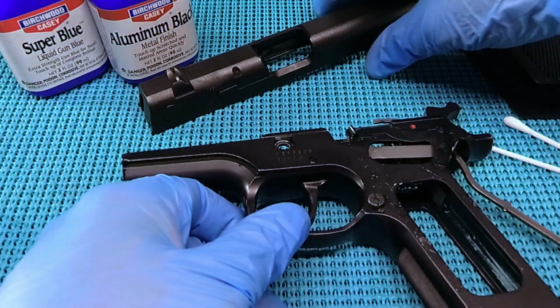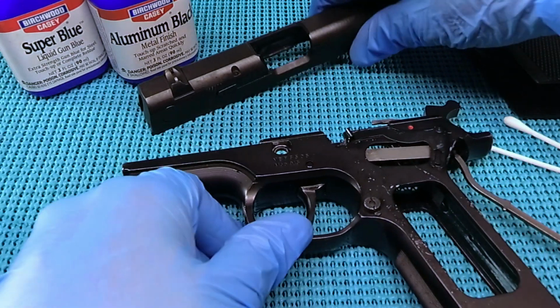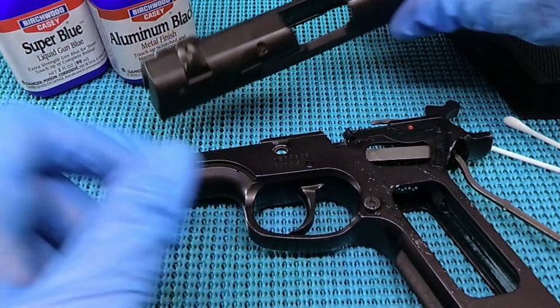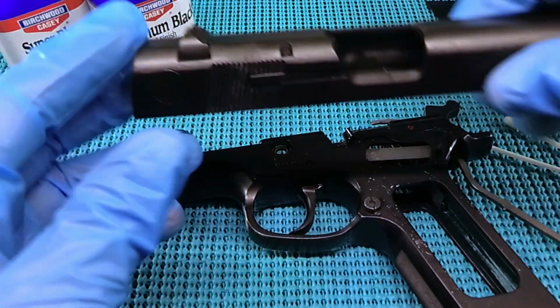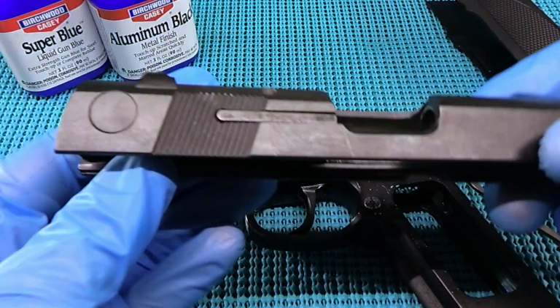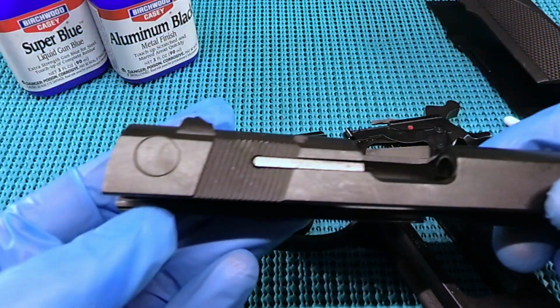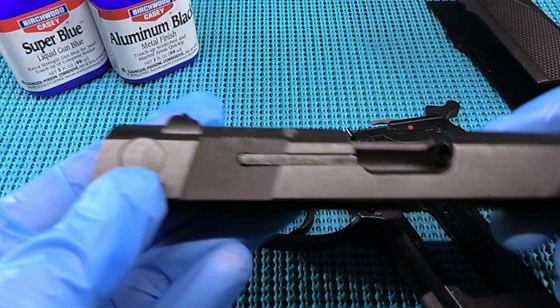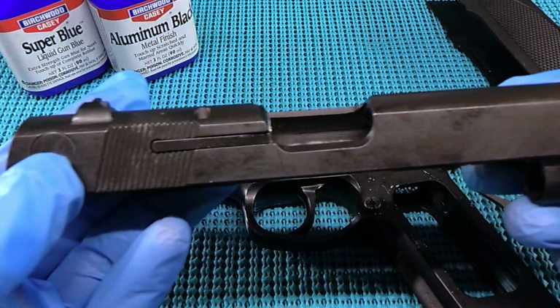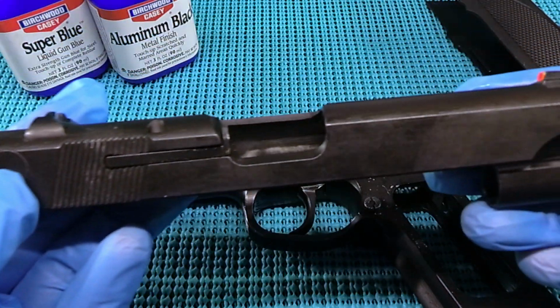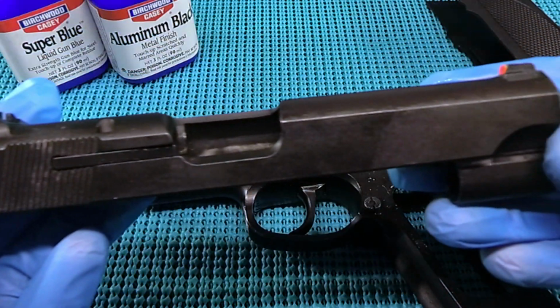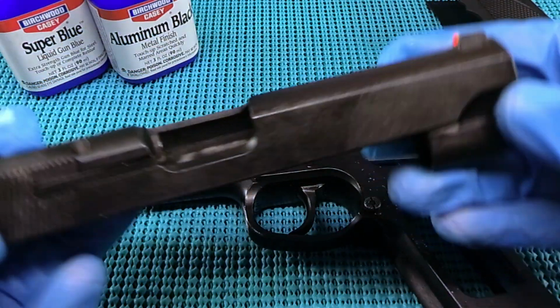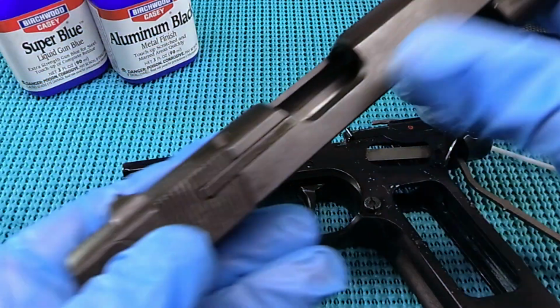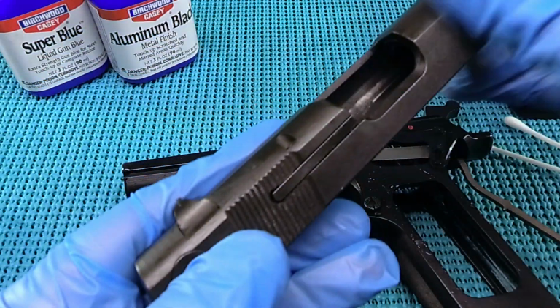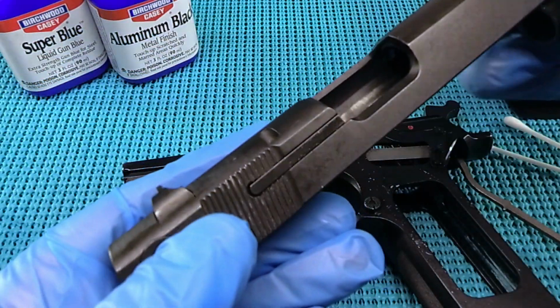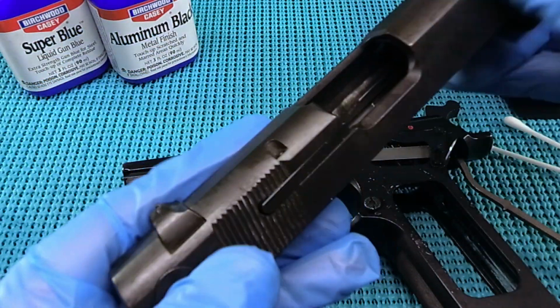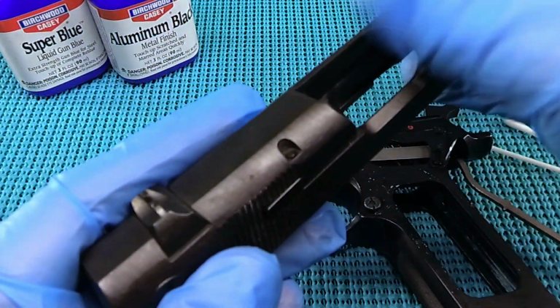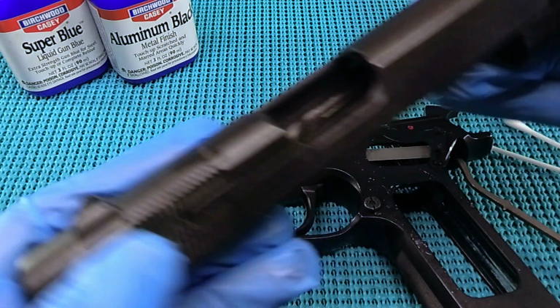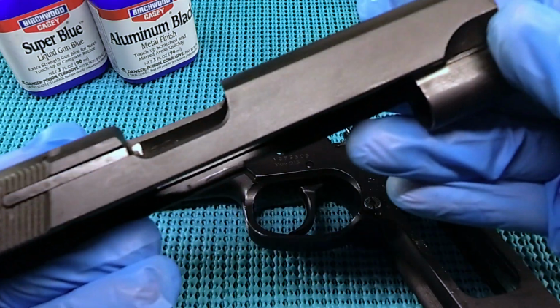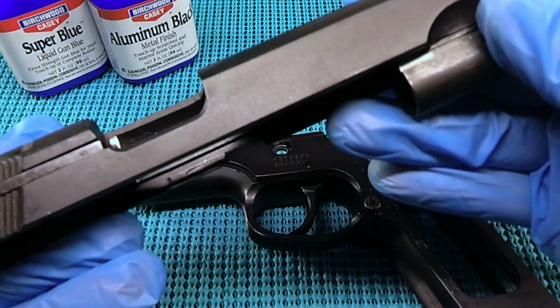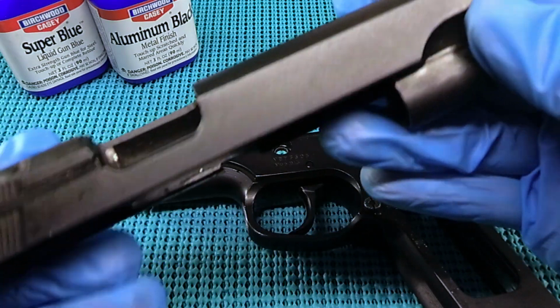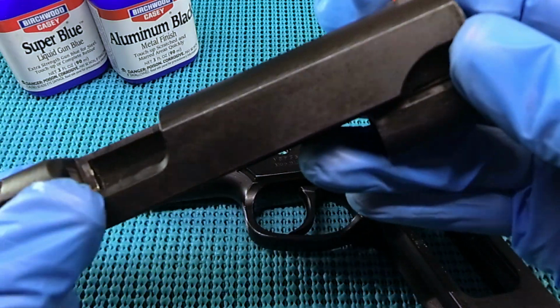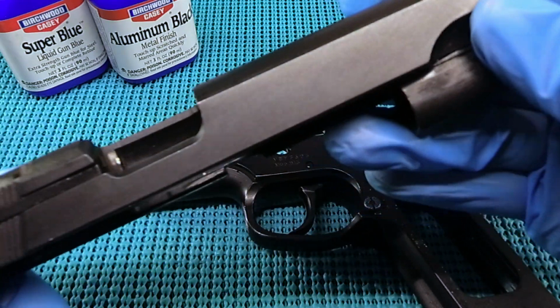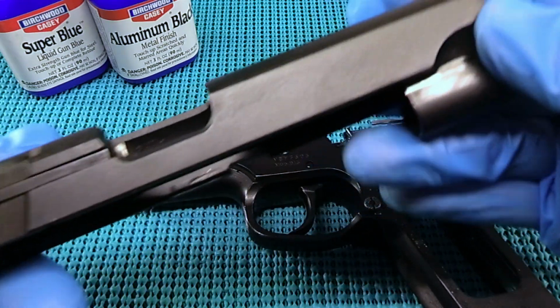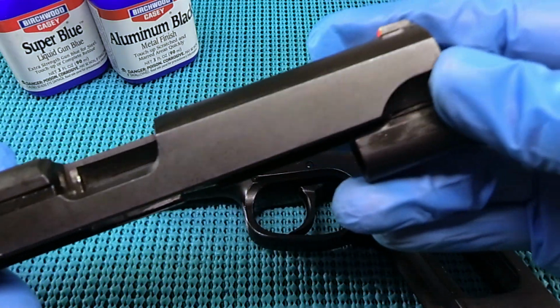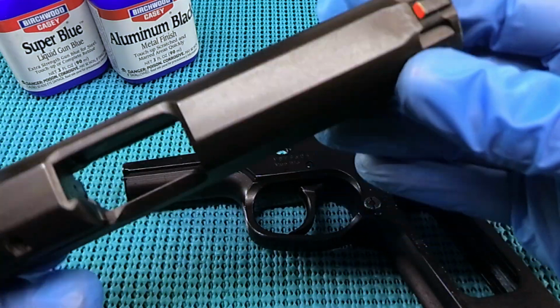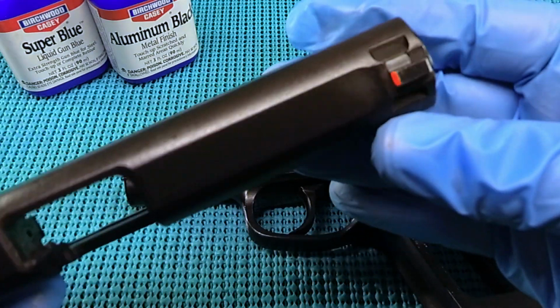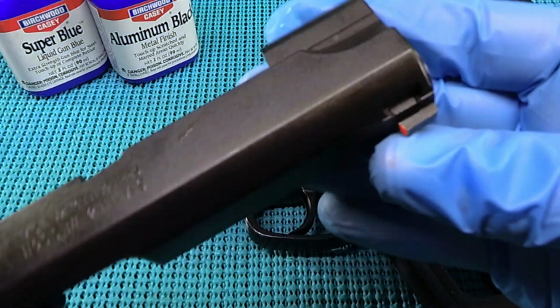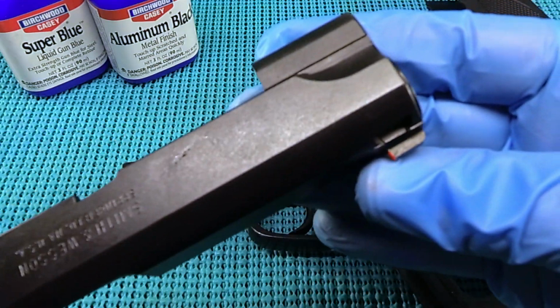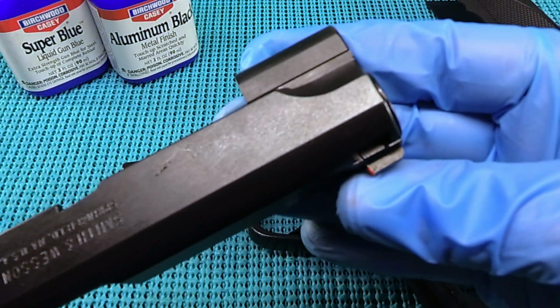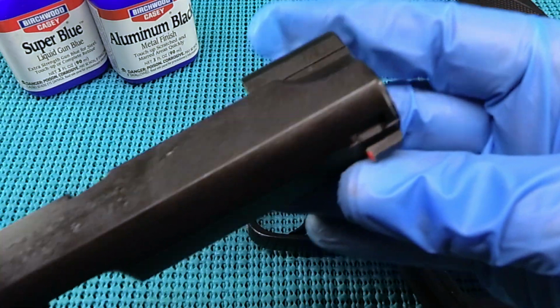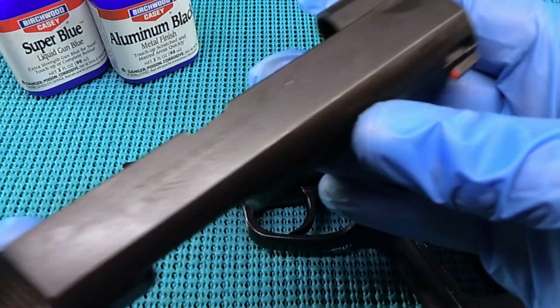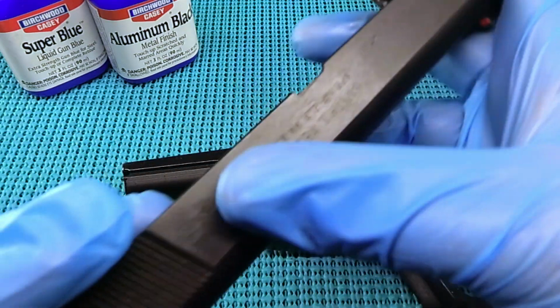I'll show you the slide — yeah, we got done with that. I've still got to wipe it down, dry off the oil, but yeah, that just looks awesome. Fantastic.